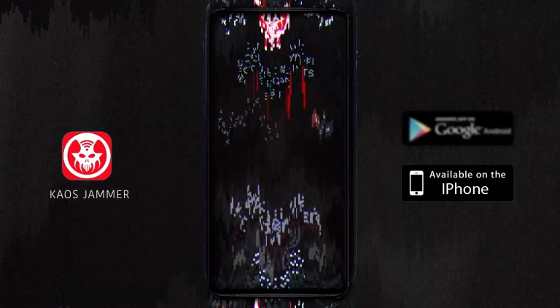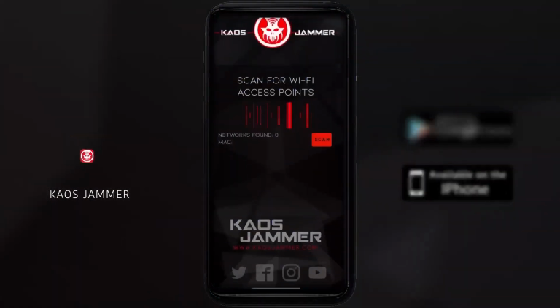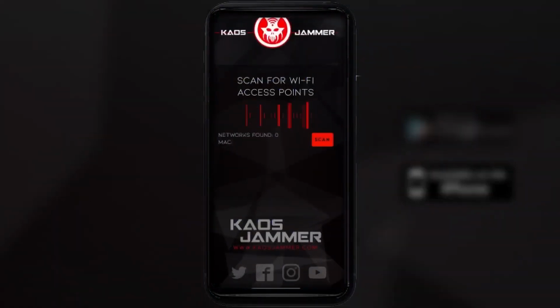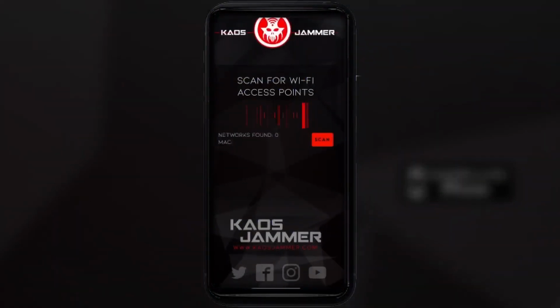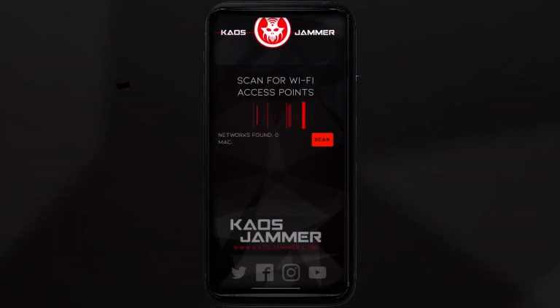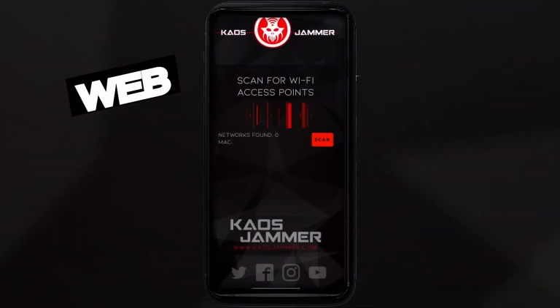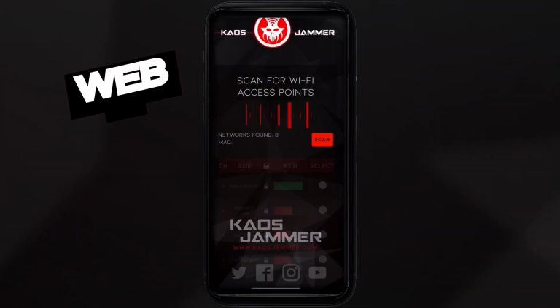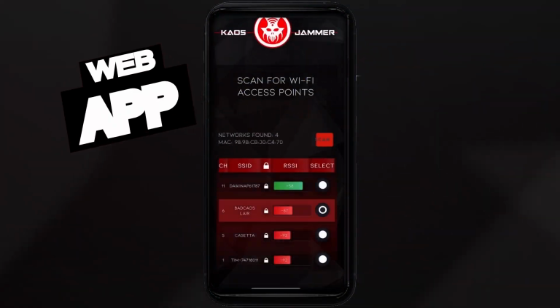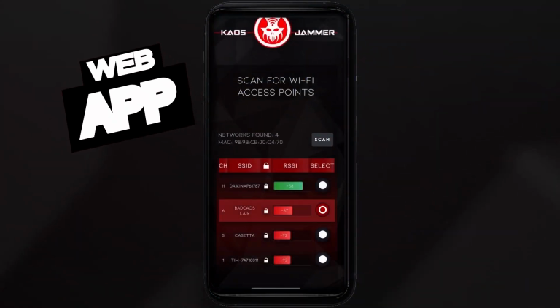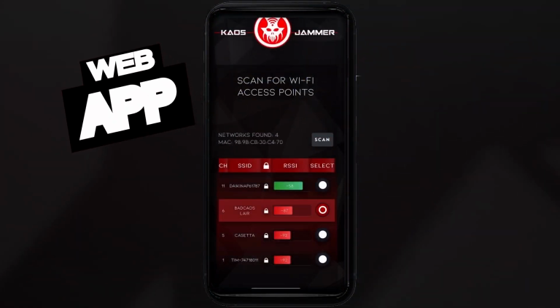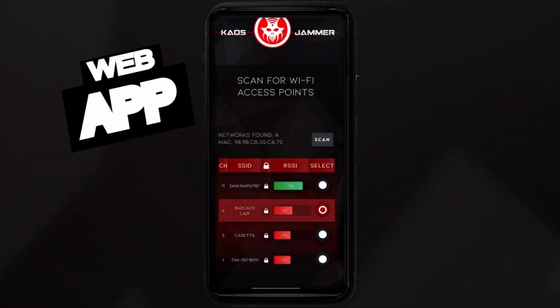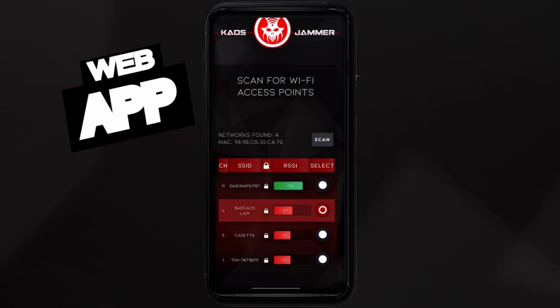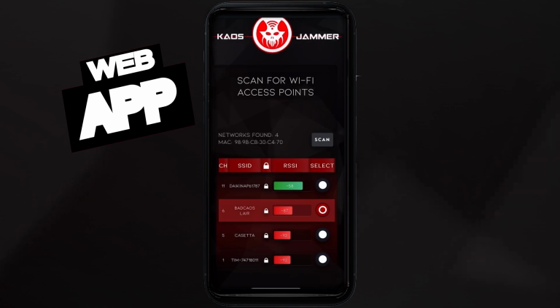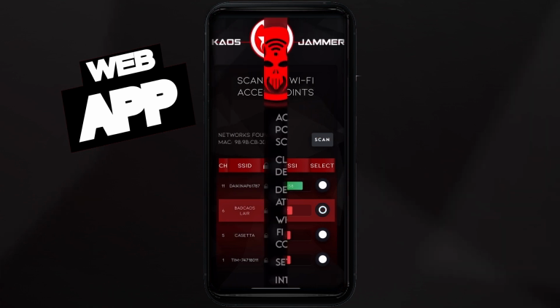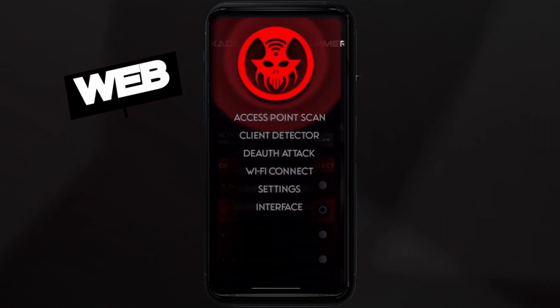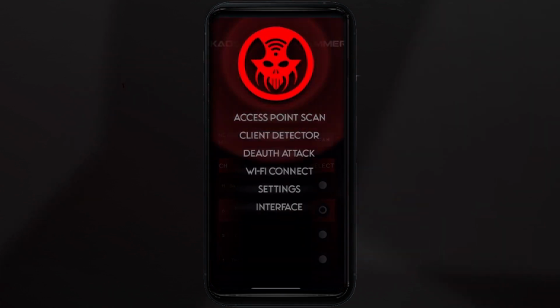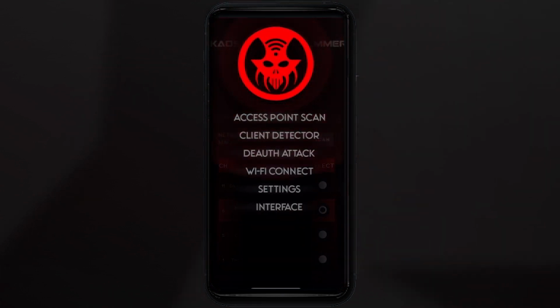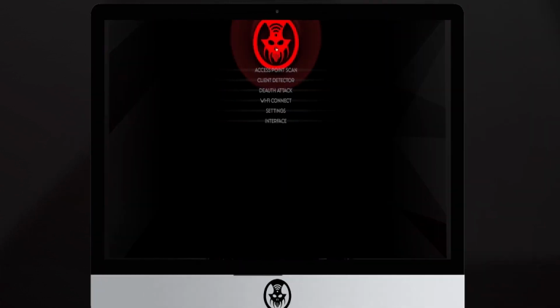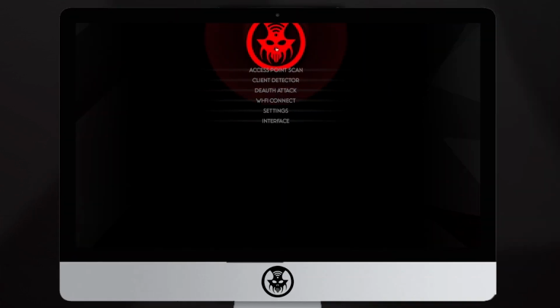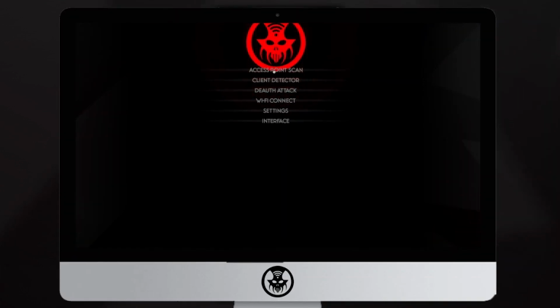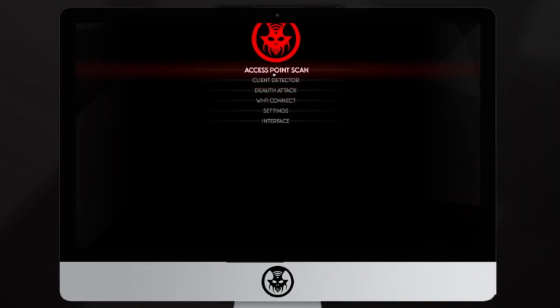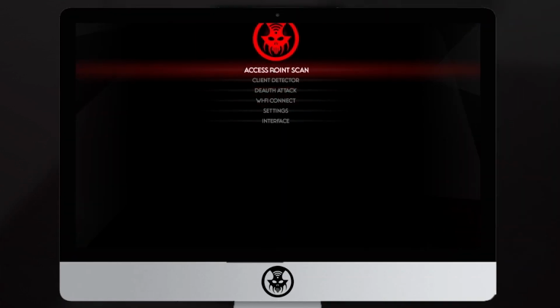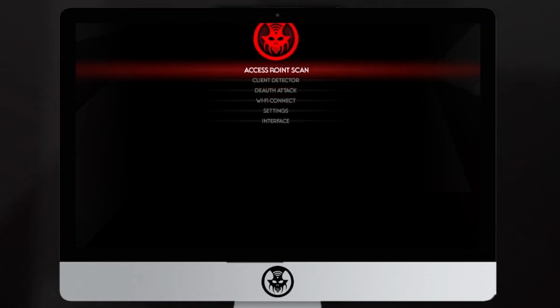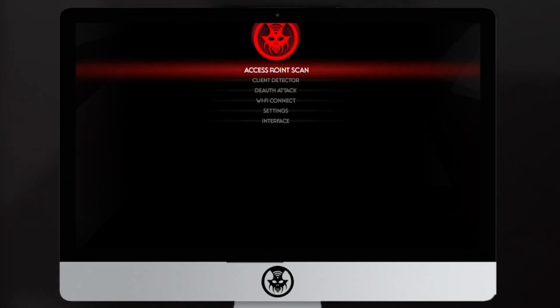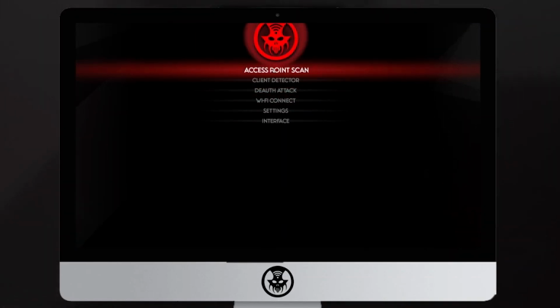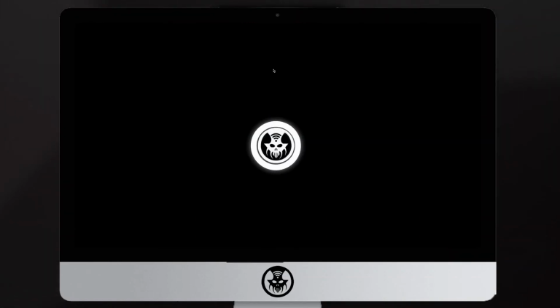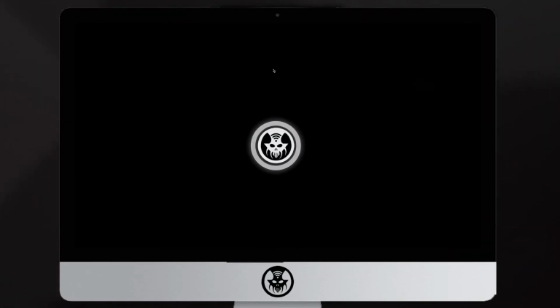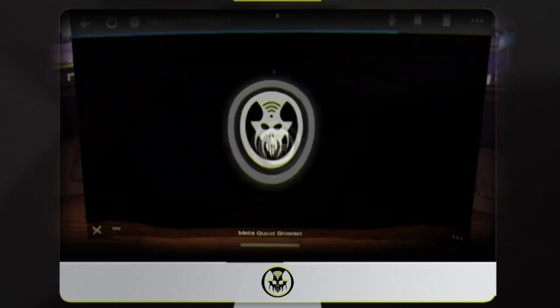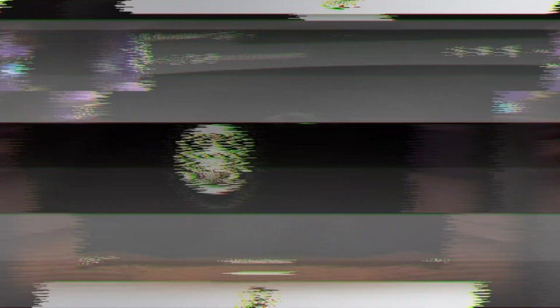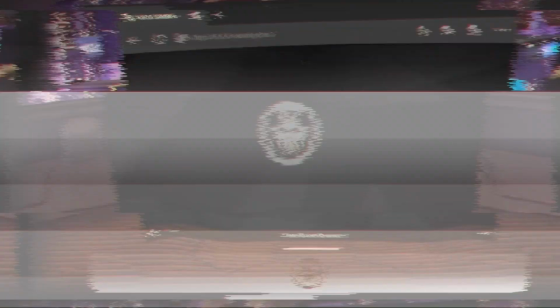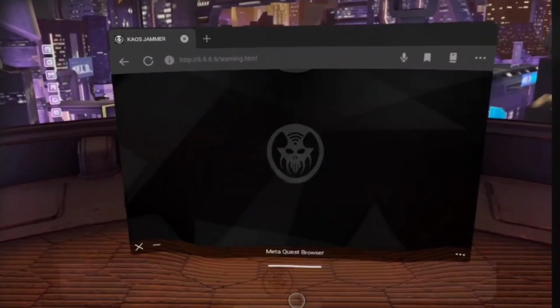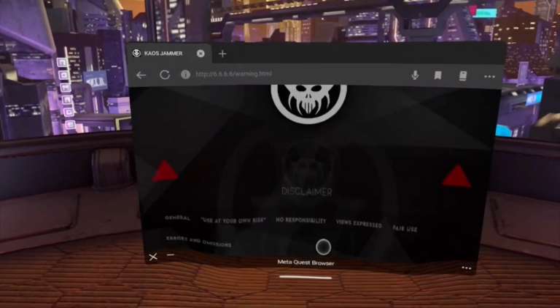You can use the web app to access and control the device from any internet-ready system like your PC, and even from the Metaverse.